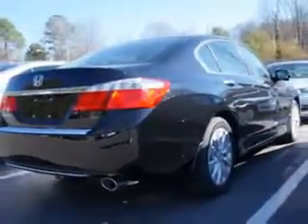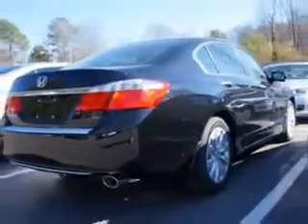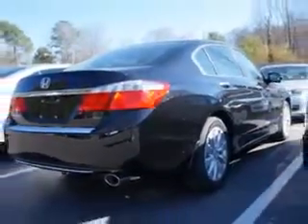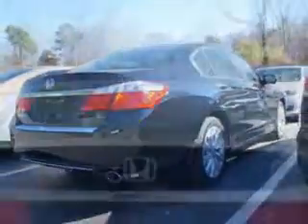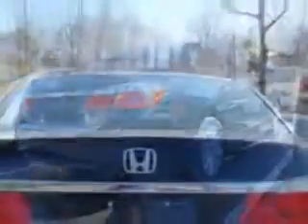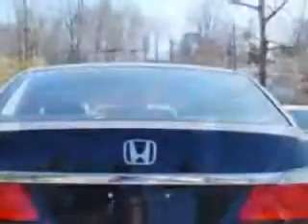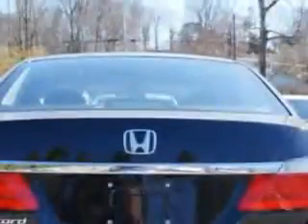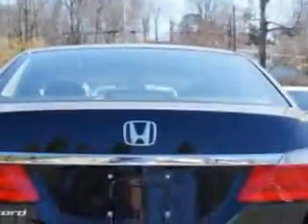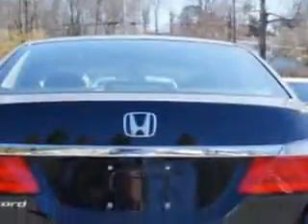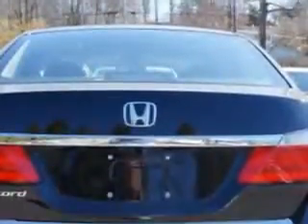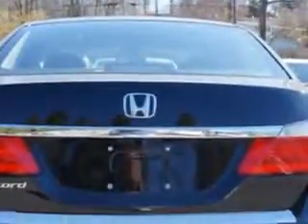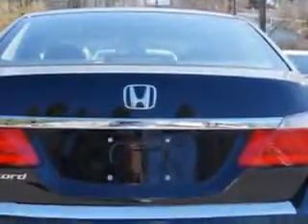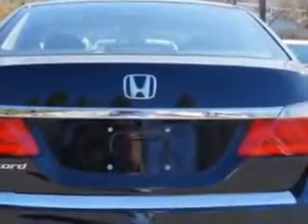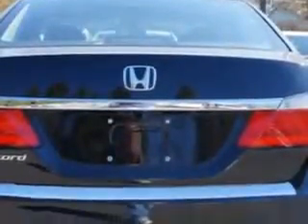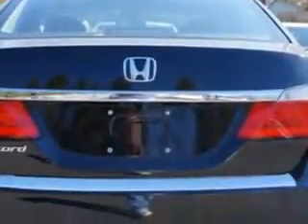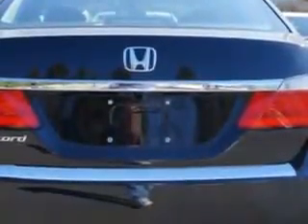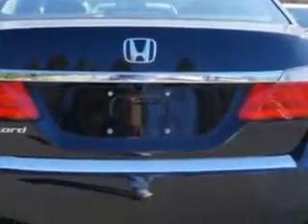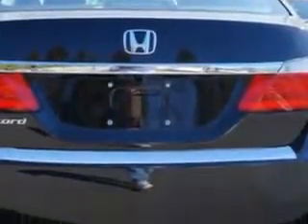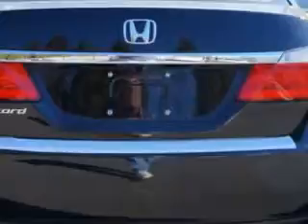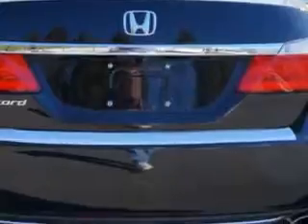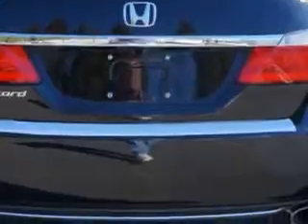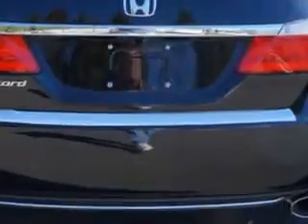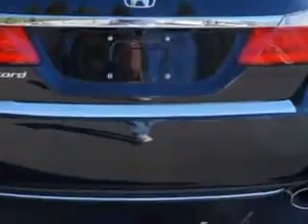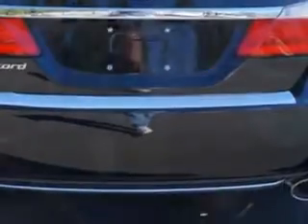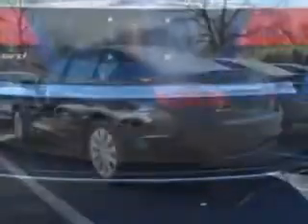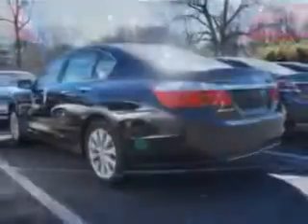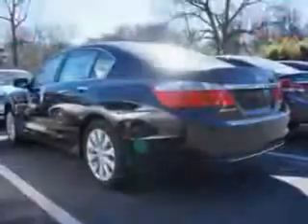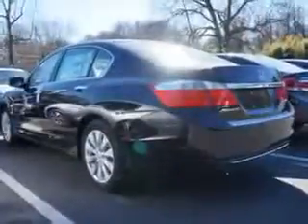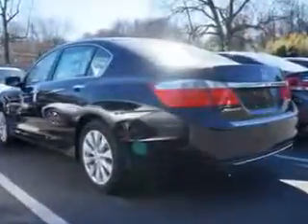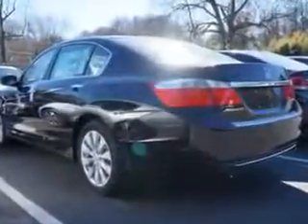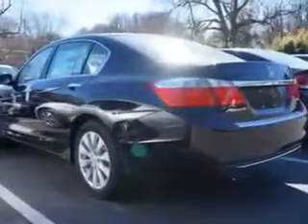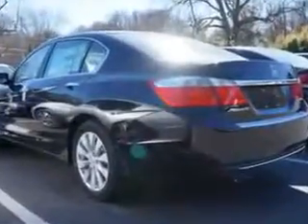Enjoy the drive and have peace of mind in this 2014 Honda Accord. See us at Van York Auto Mall today.